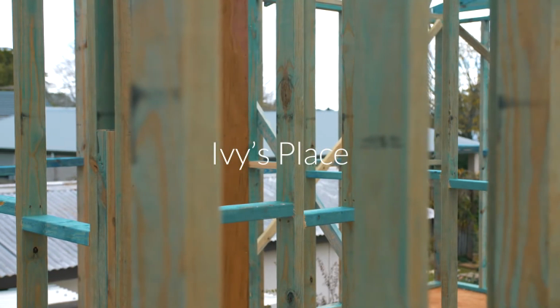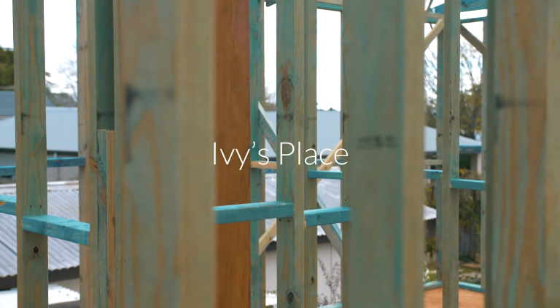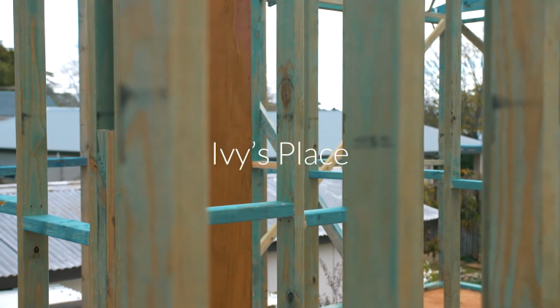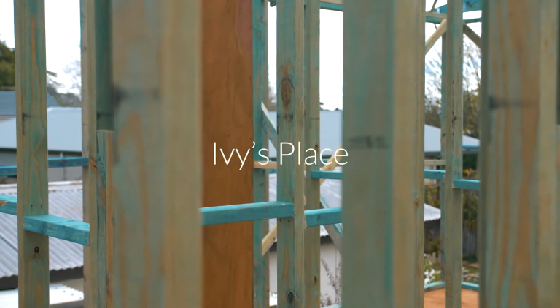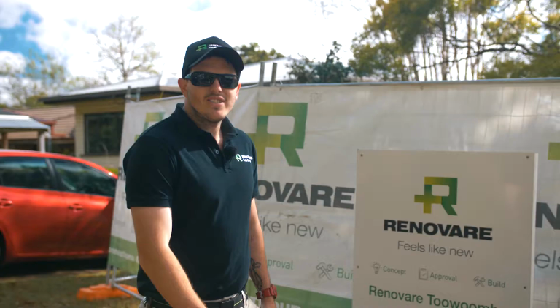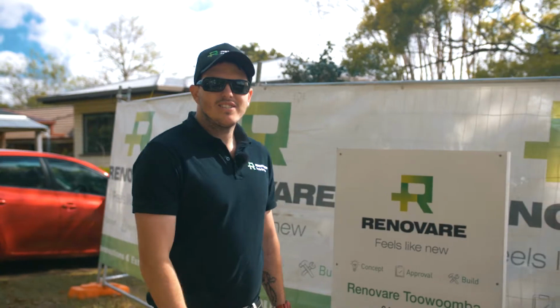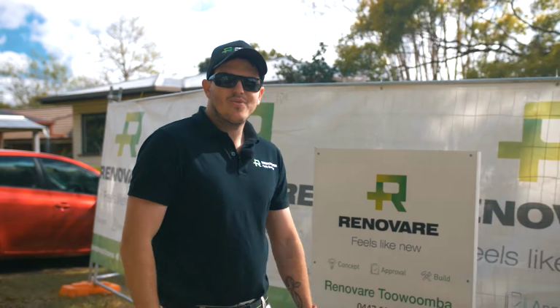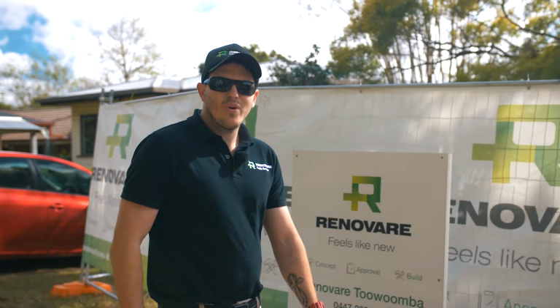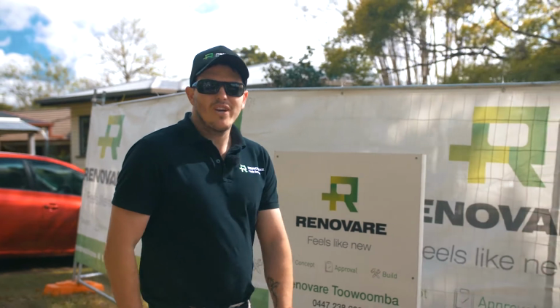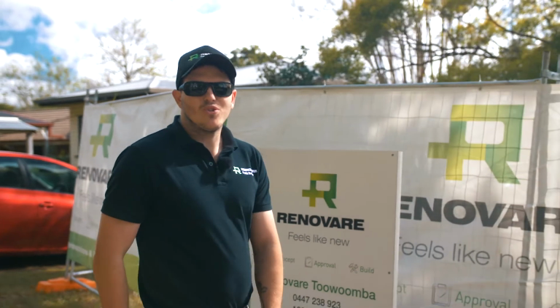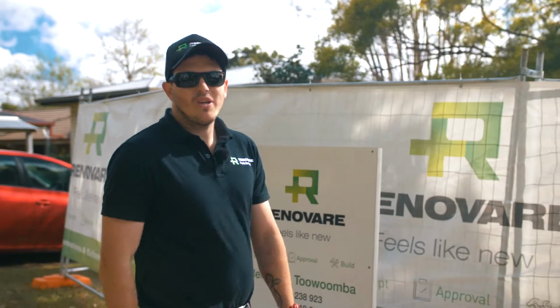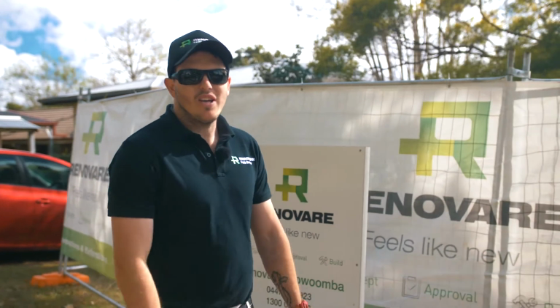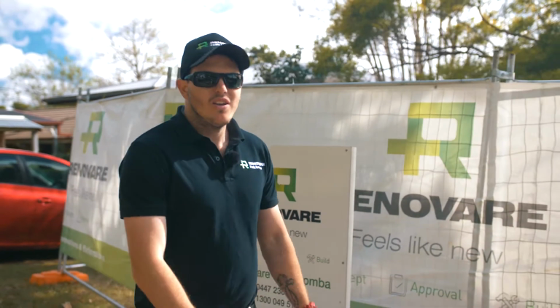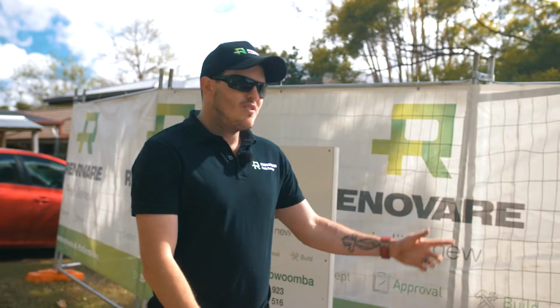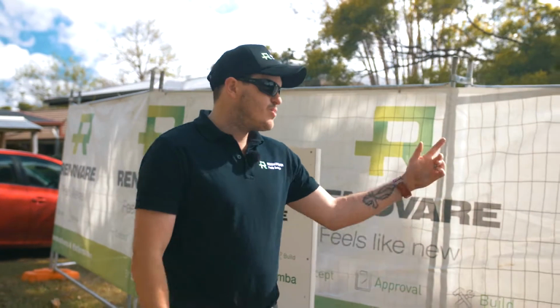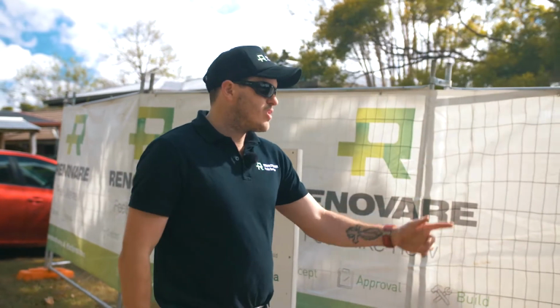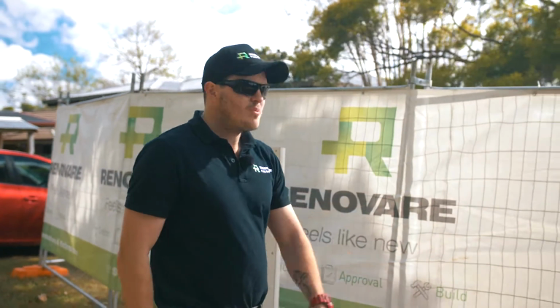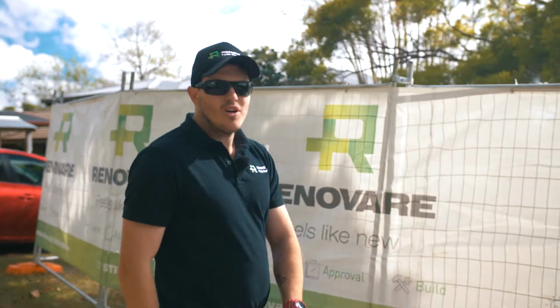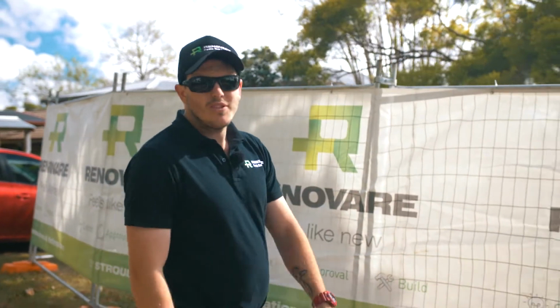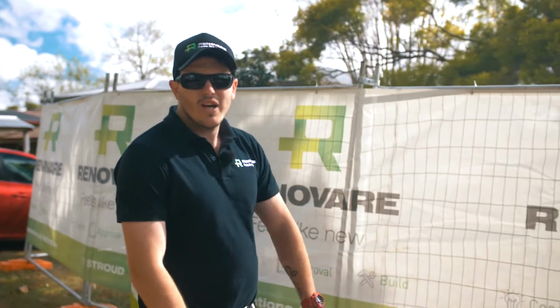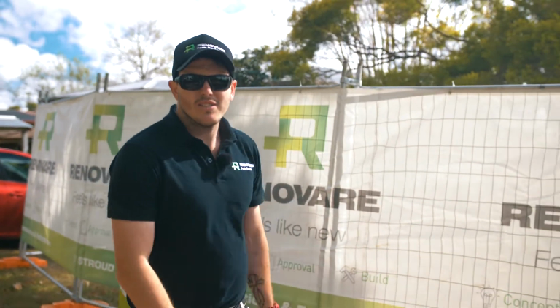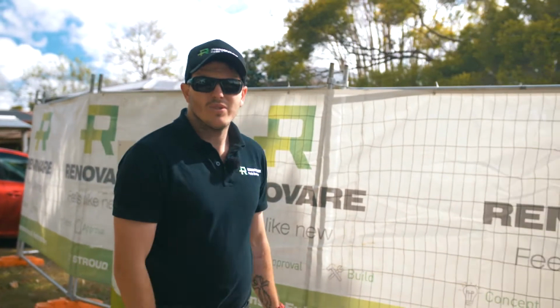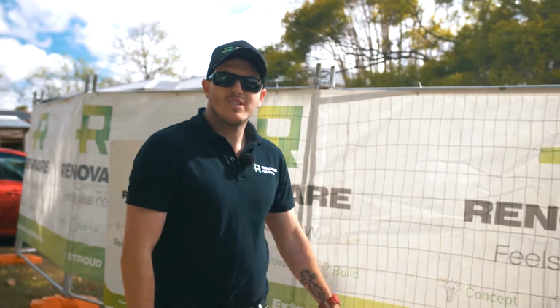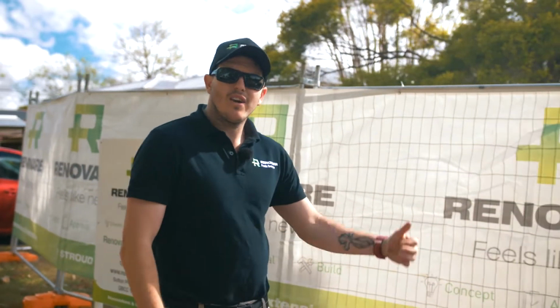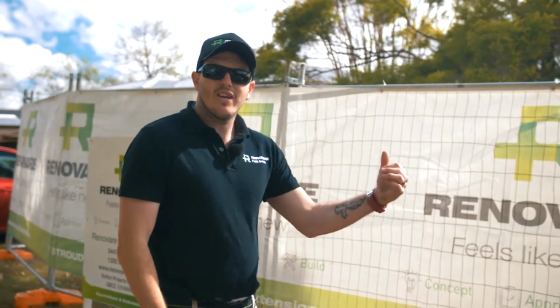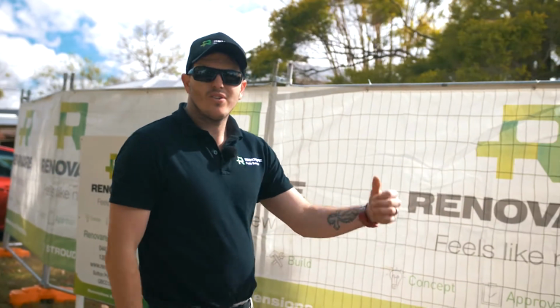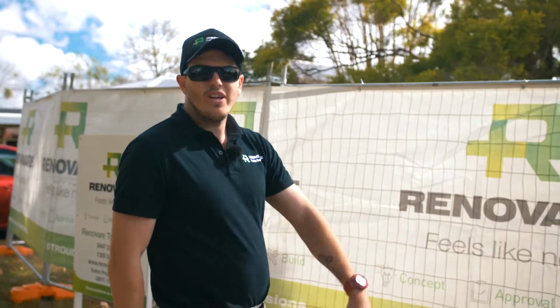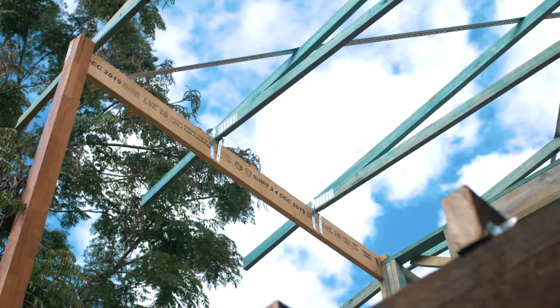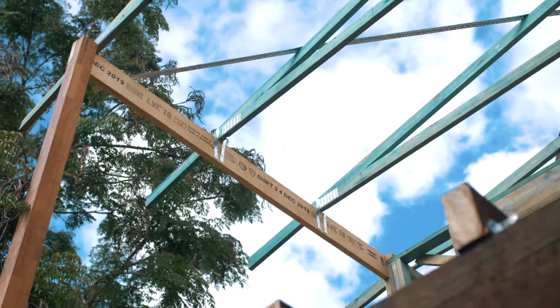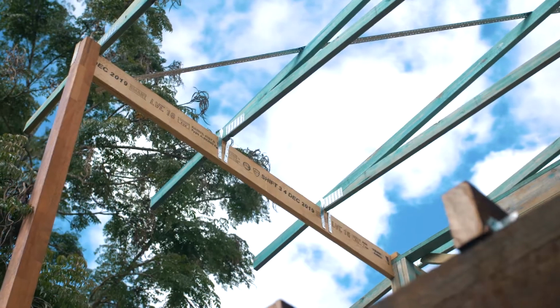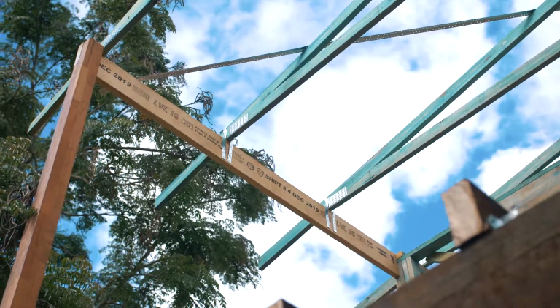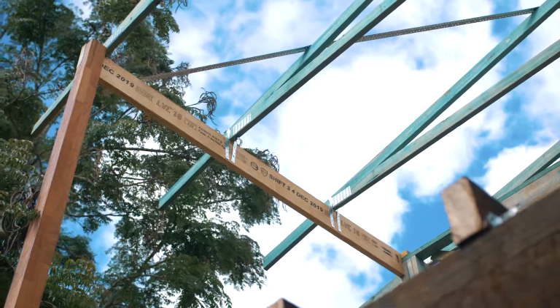G'day guys, Jake Sutton from Renovare Toowoomba here. Just rocked up to Ivy's place, which is currently at Tidetown. Come have a look.